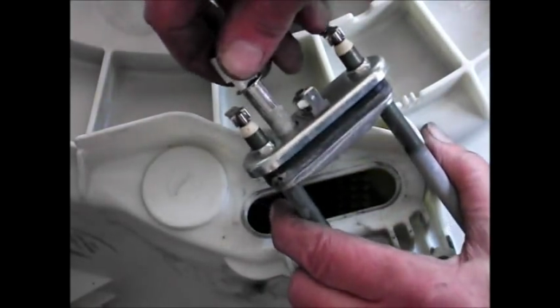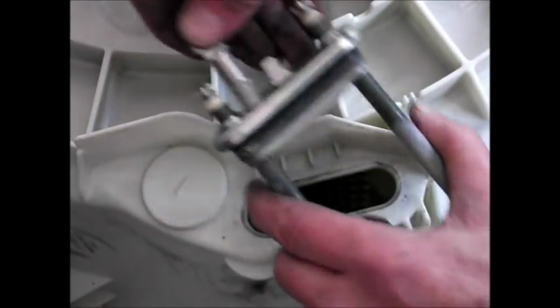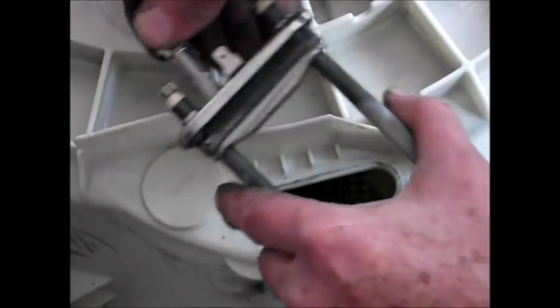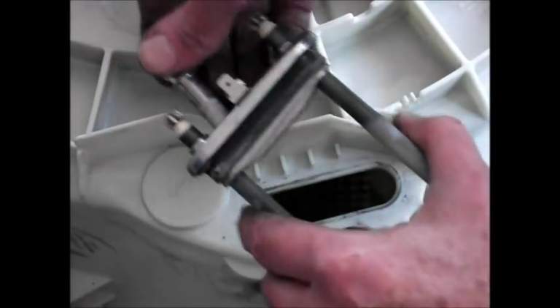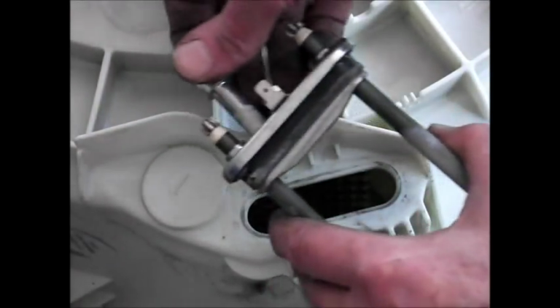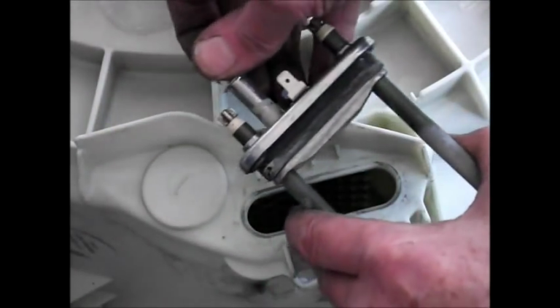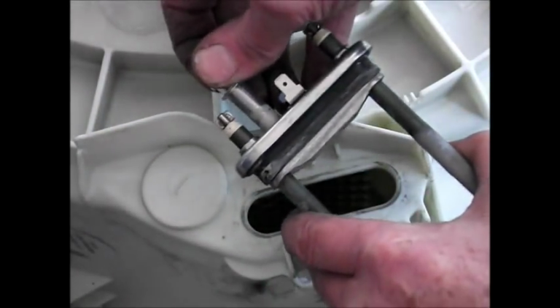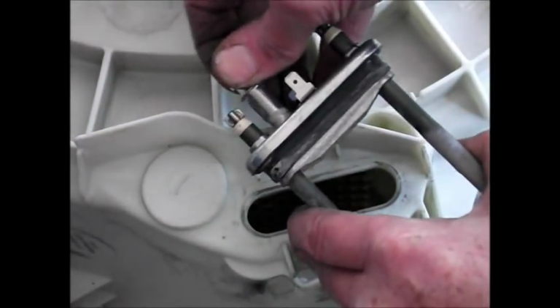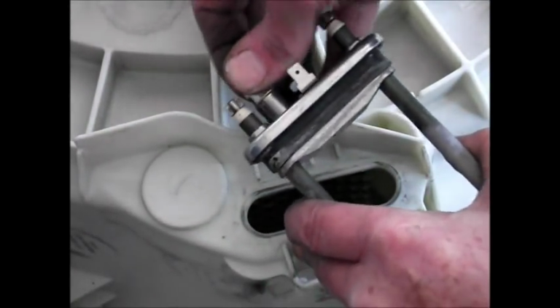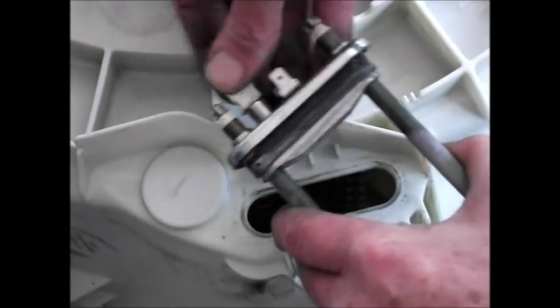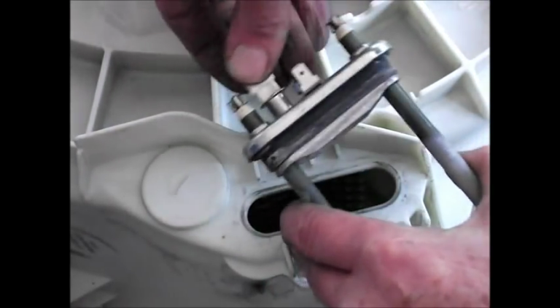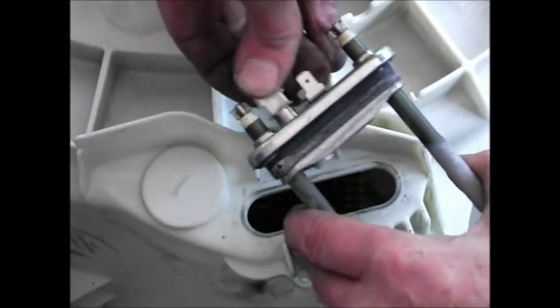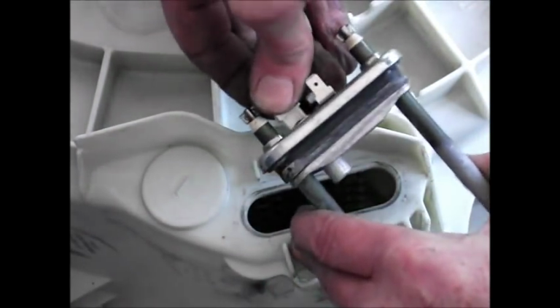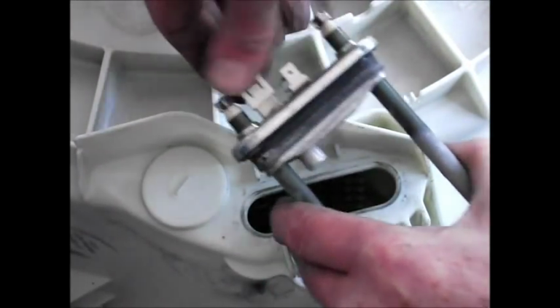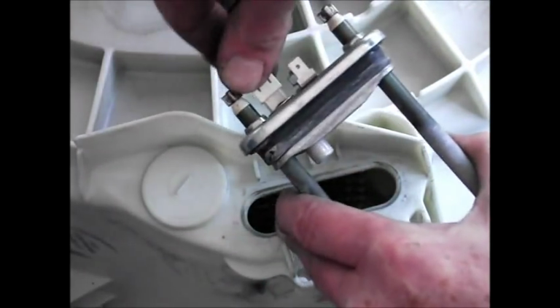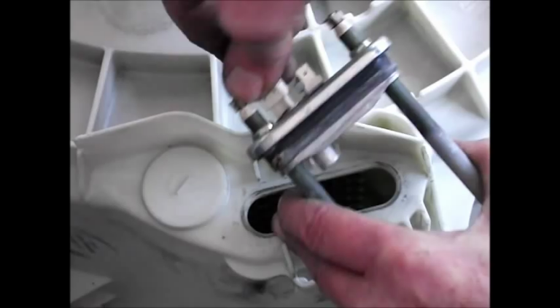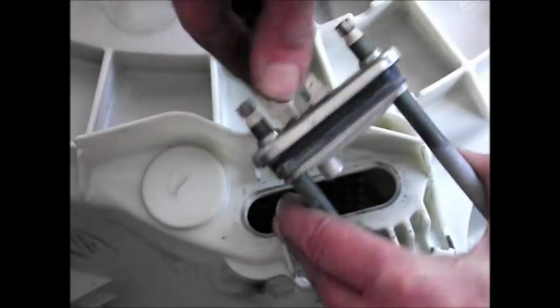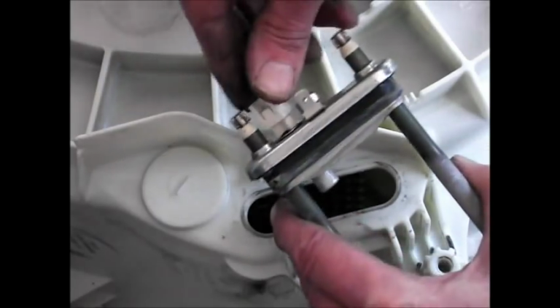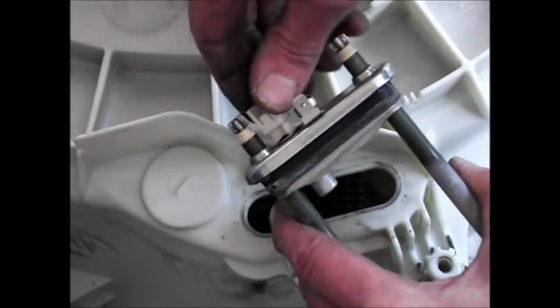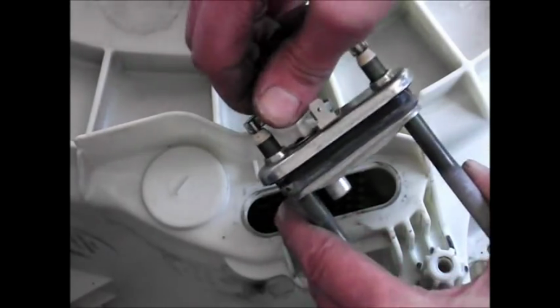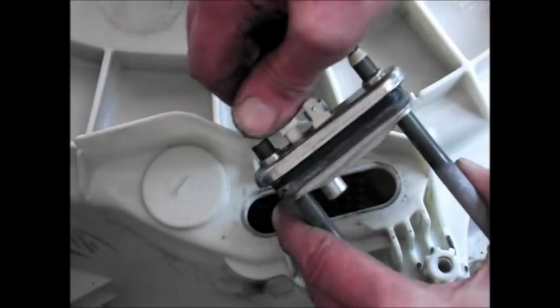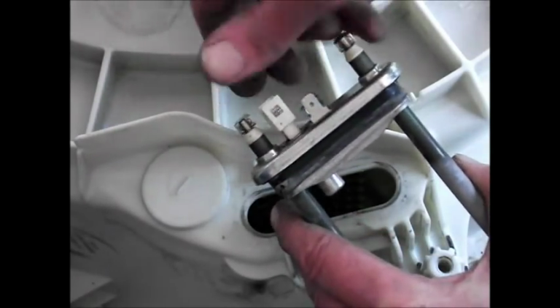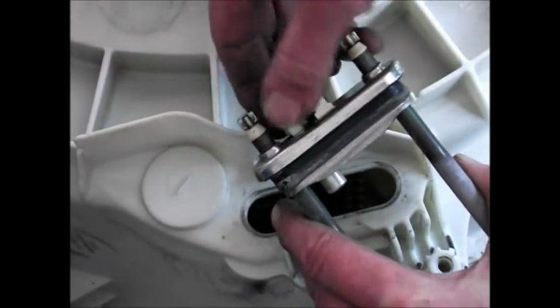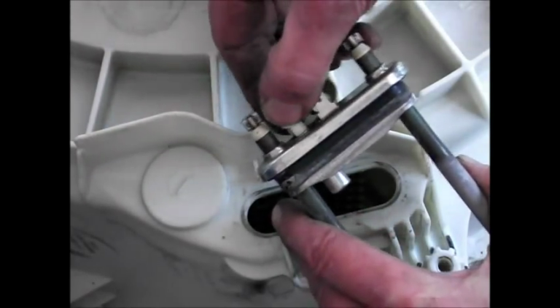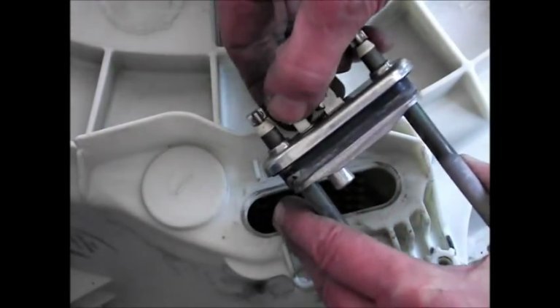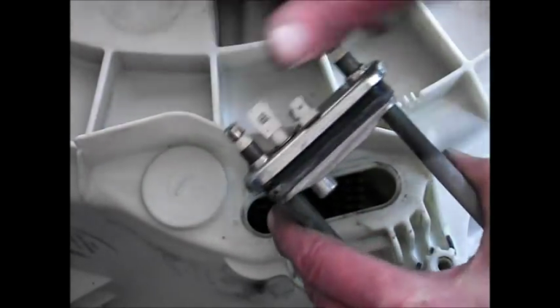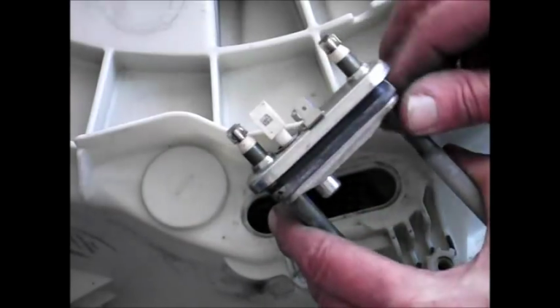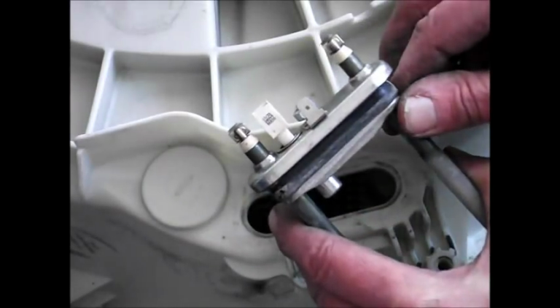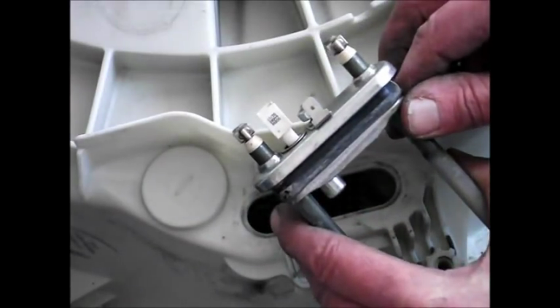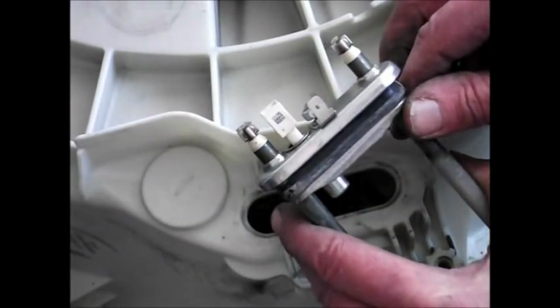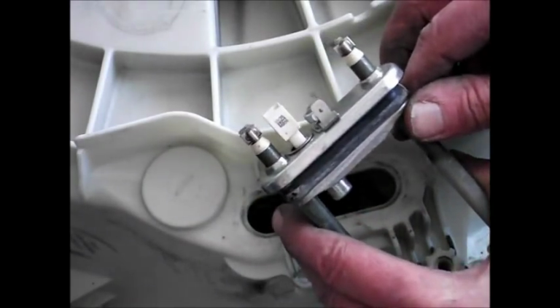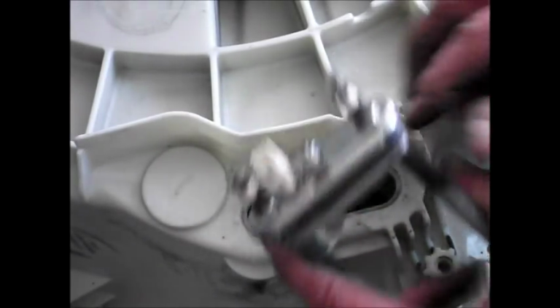This is kept sealed on that rubber, and that's your thermostat.